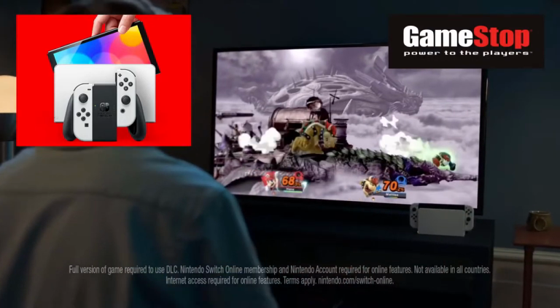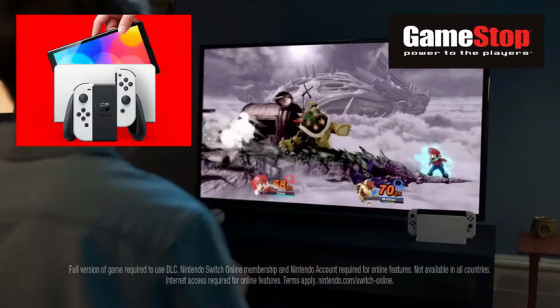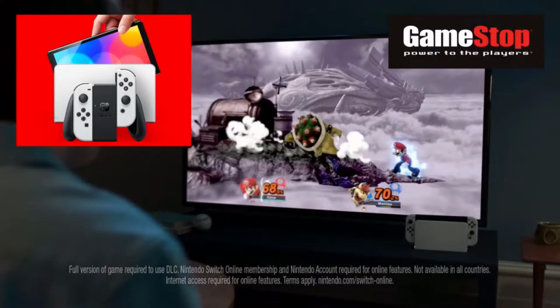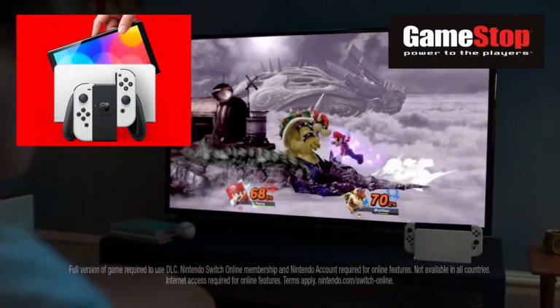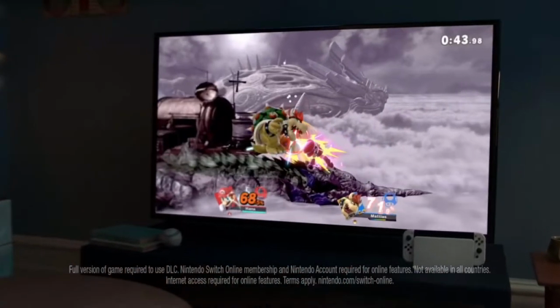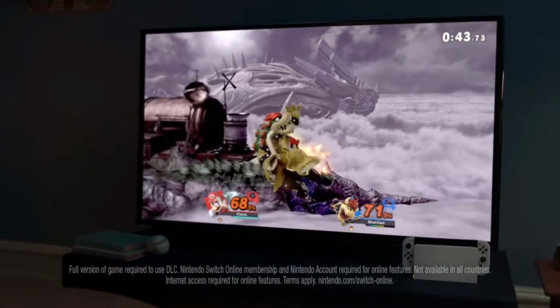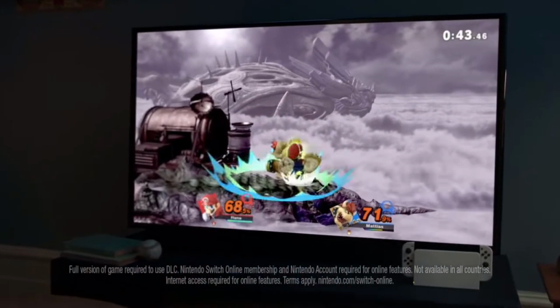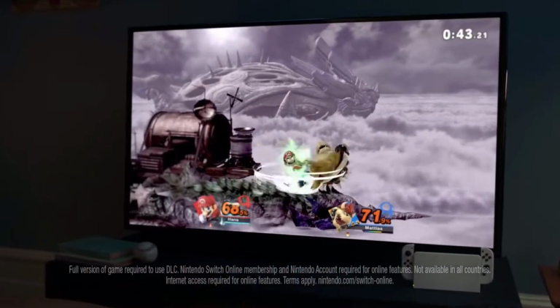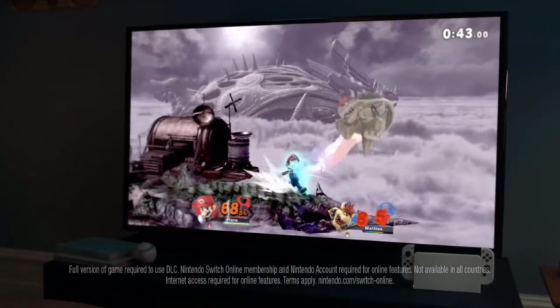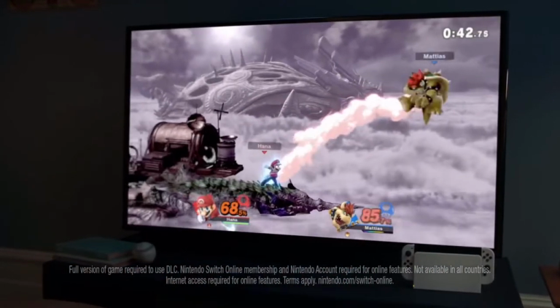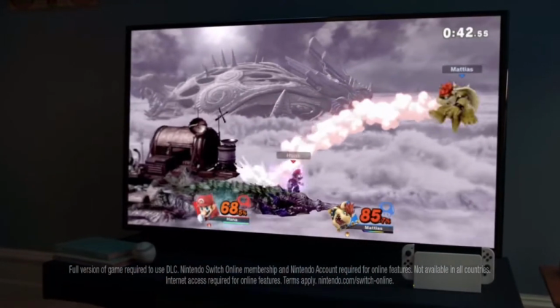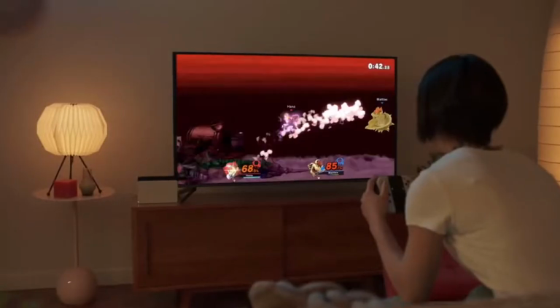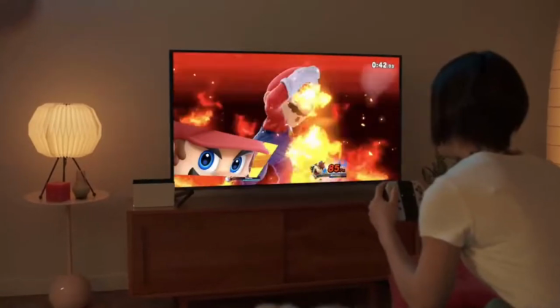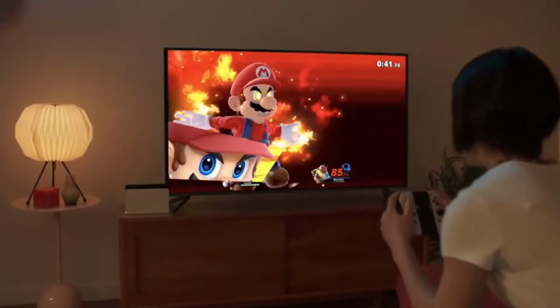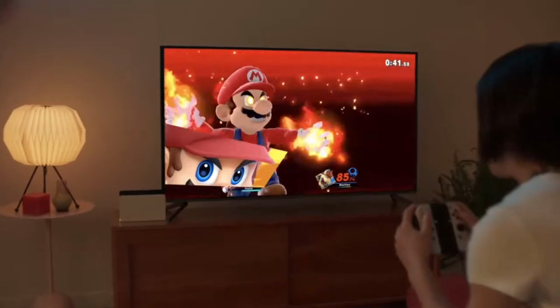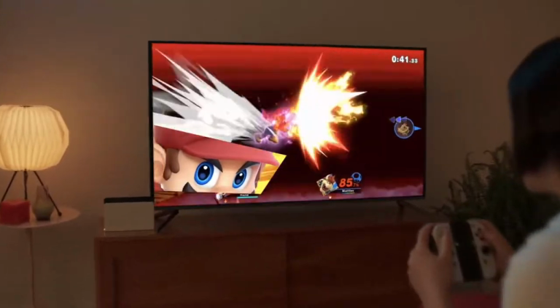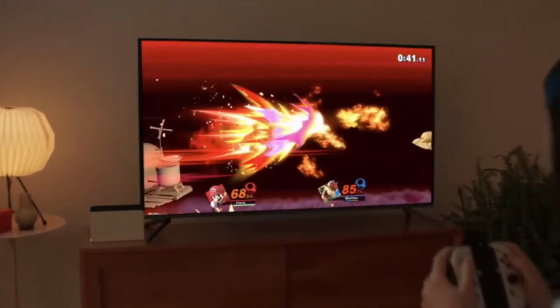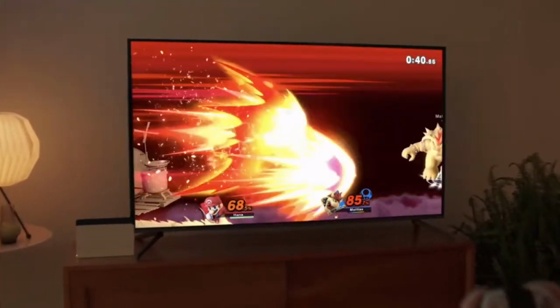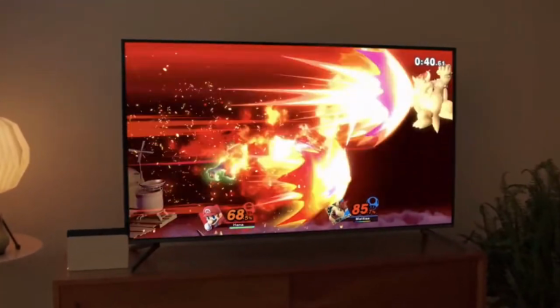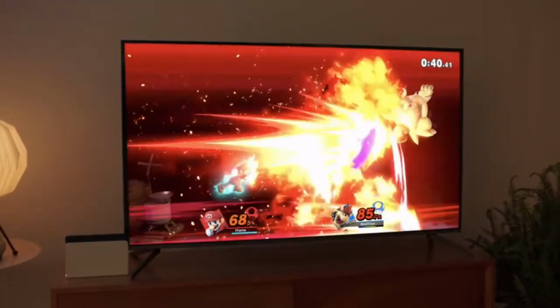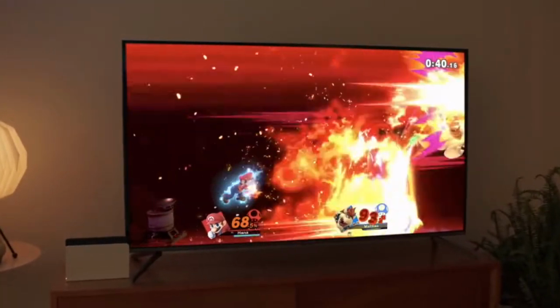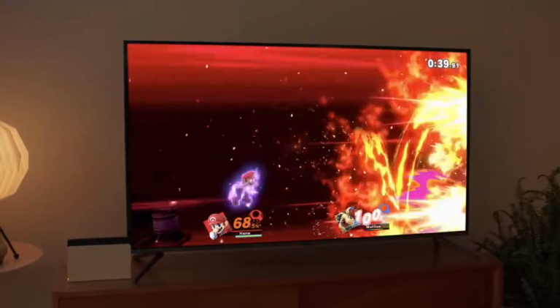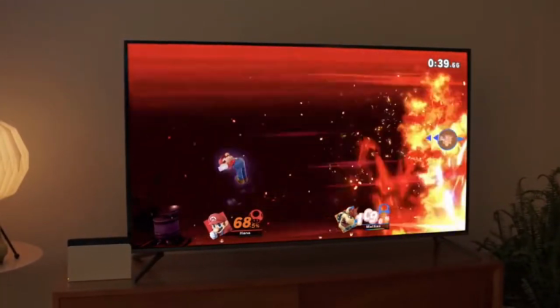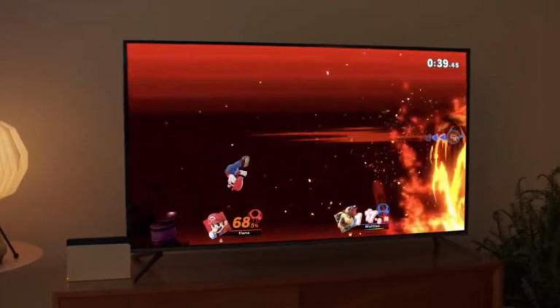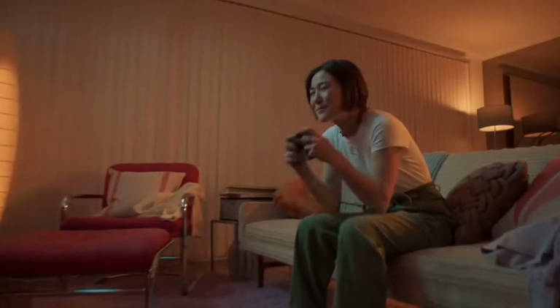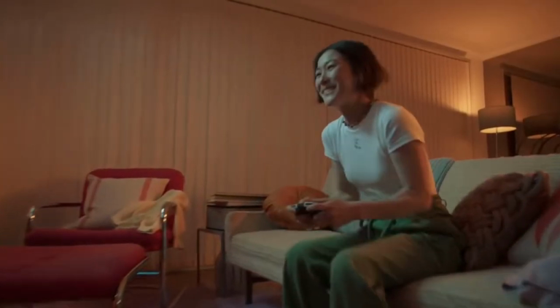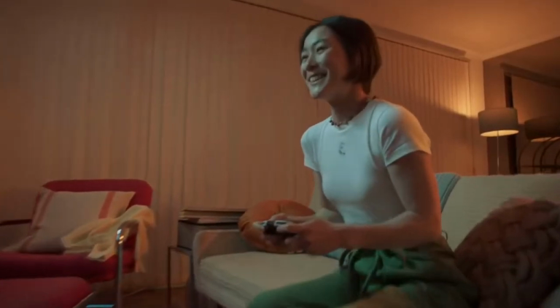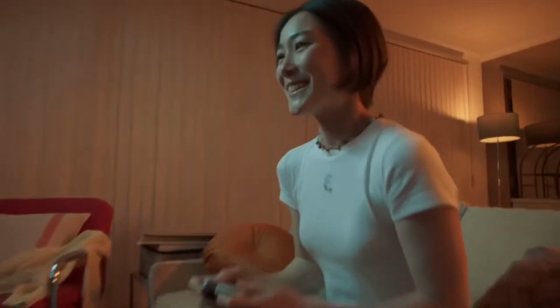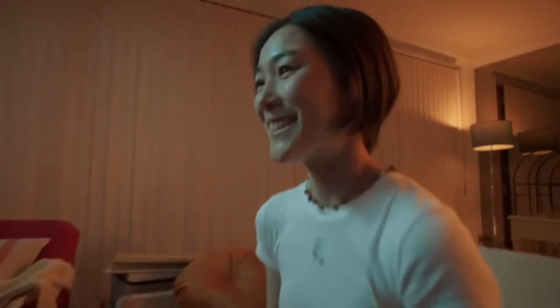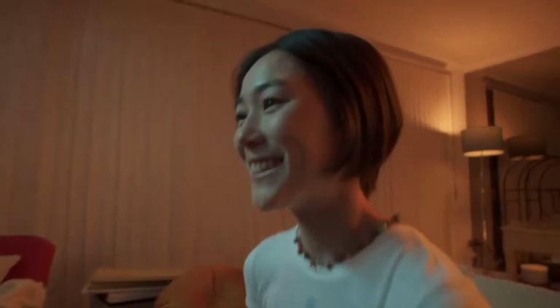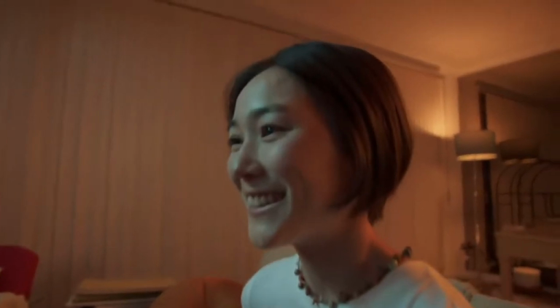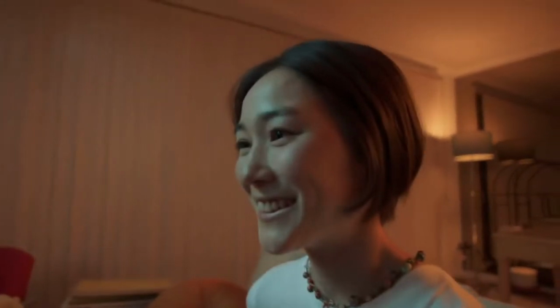With some time before its release in October, here's my chance to start looking and shopping at the games and controllers.